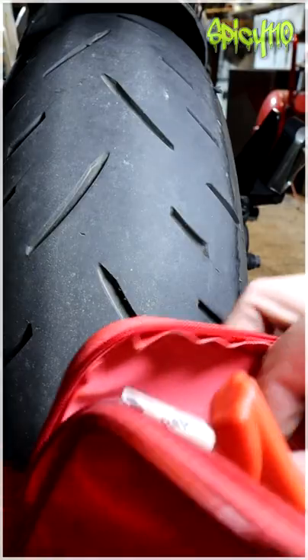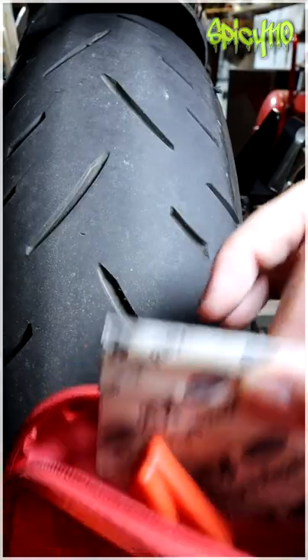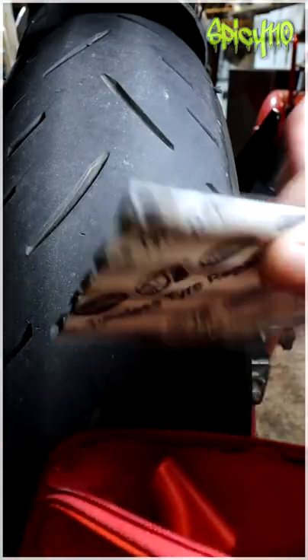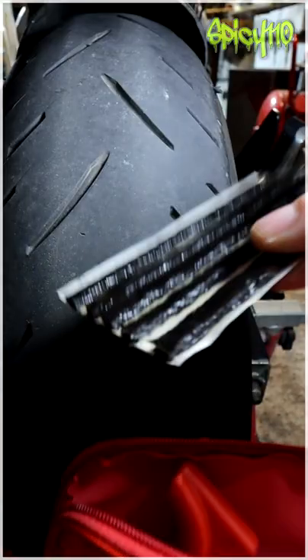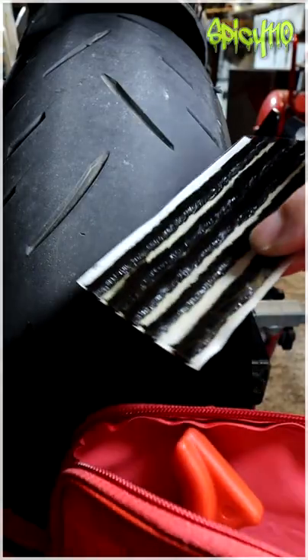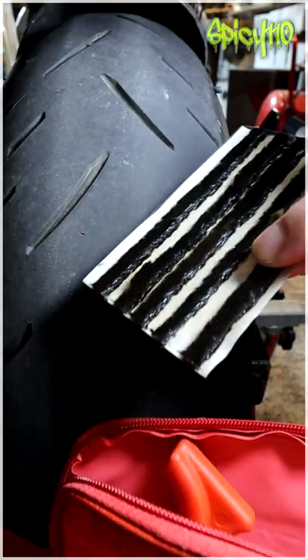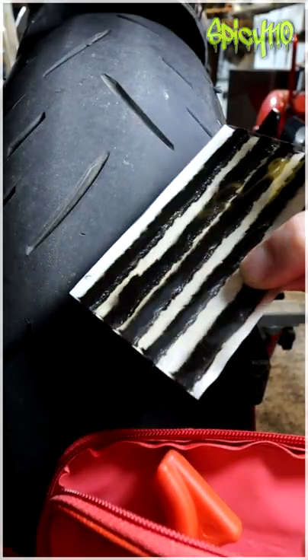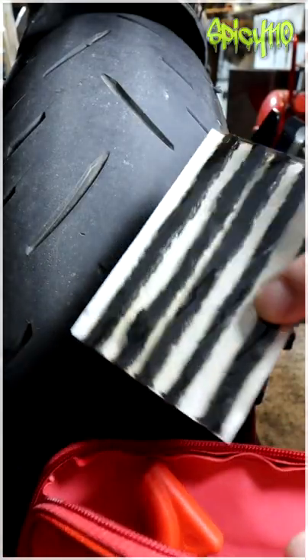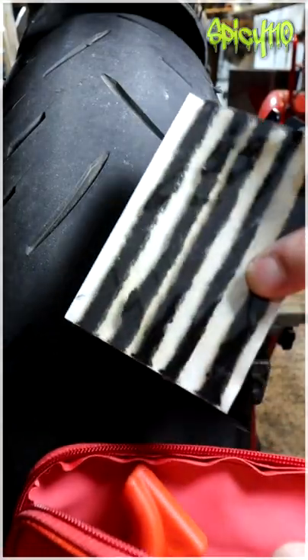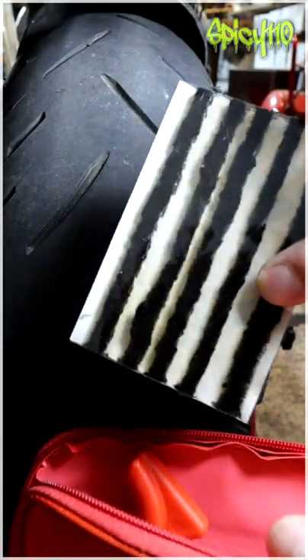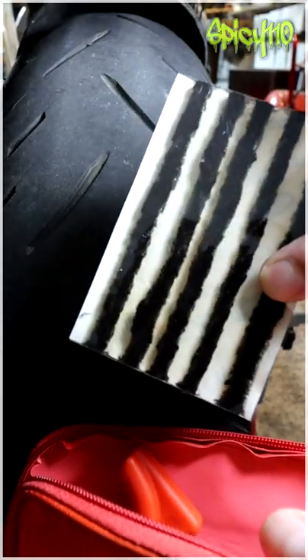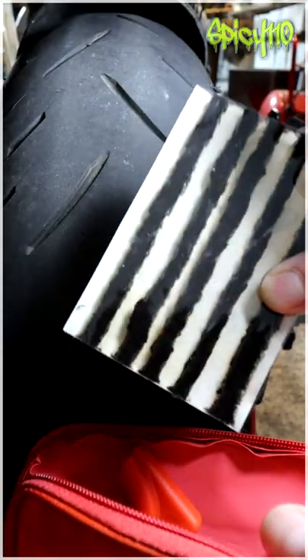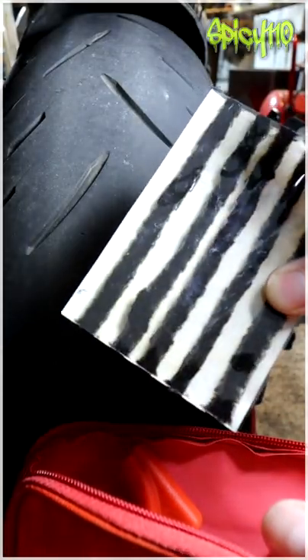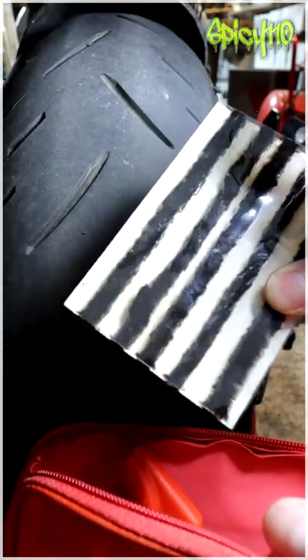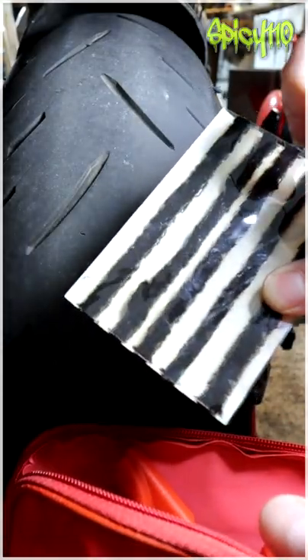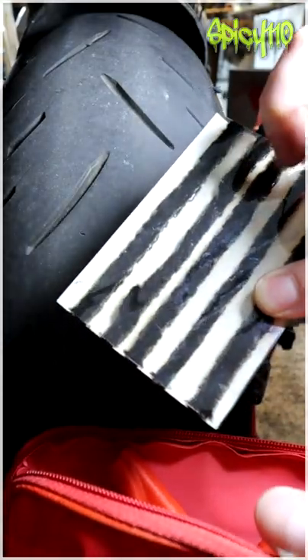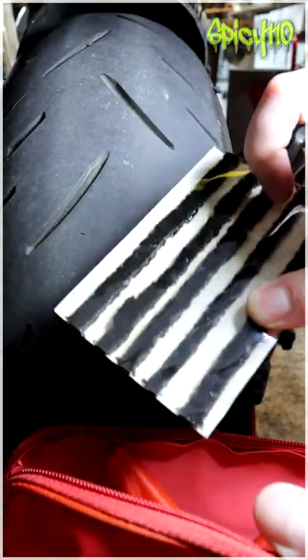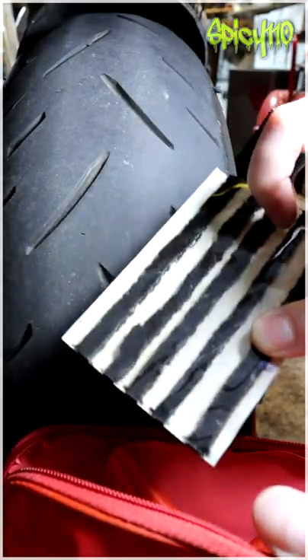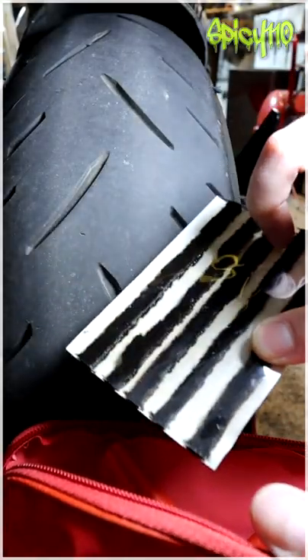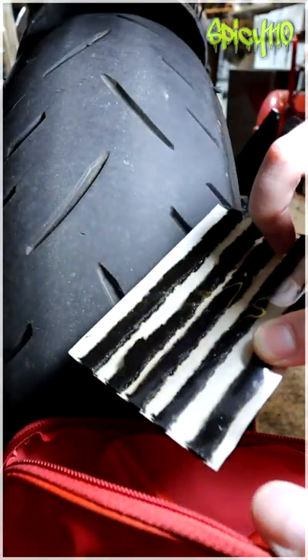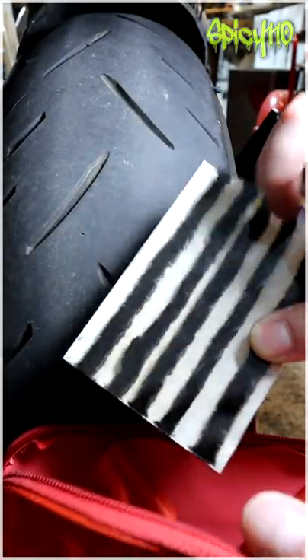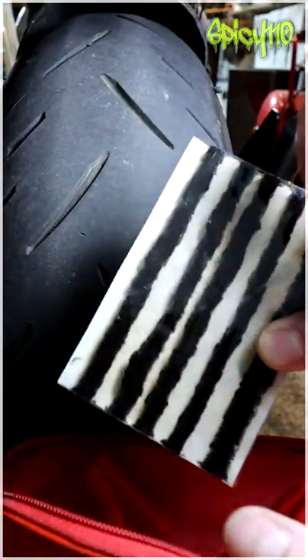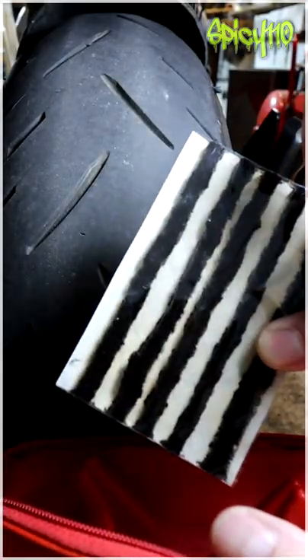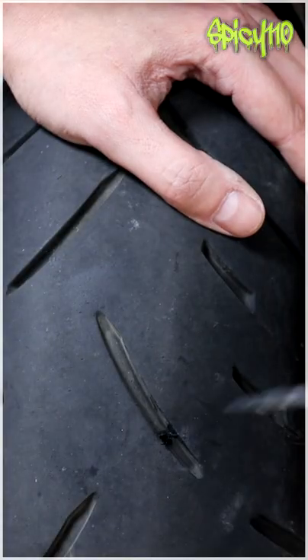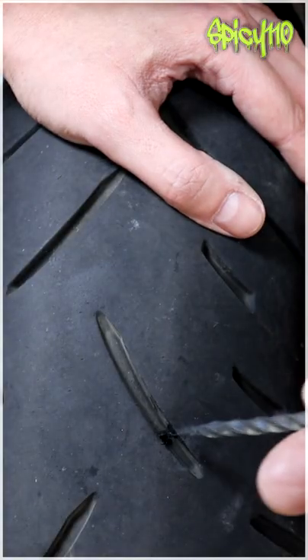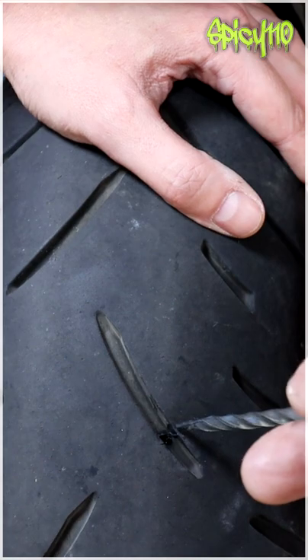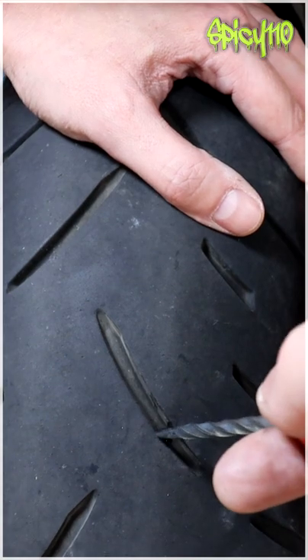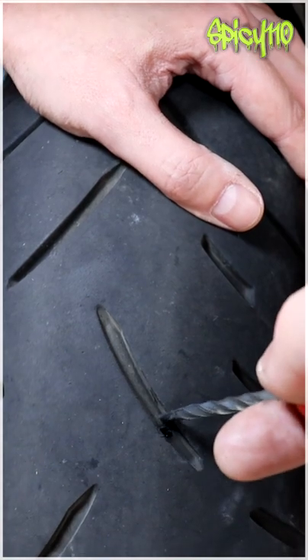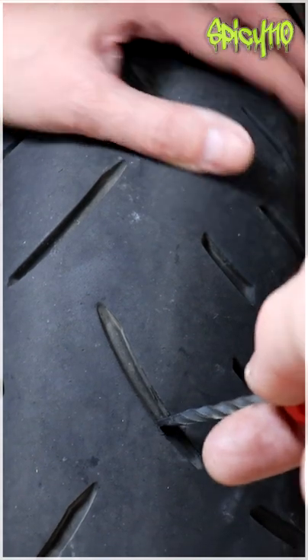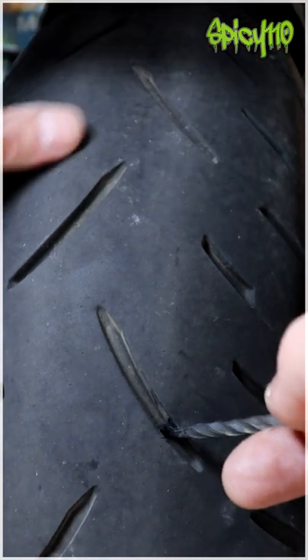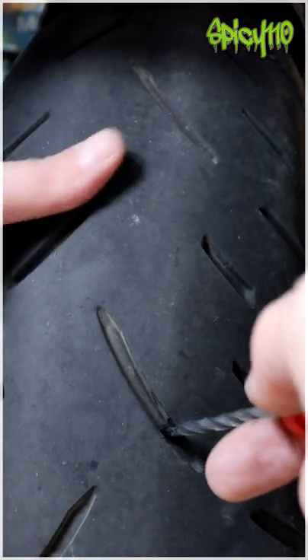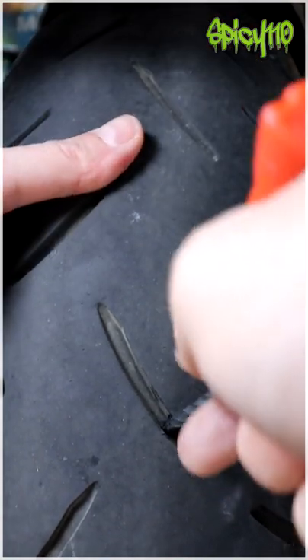Have you ever wondered what a motorcycle rope plug puncture repair looks like from the inside? Now we have to ream it.